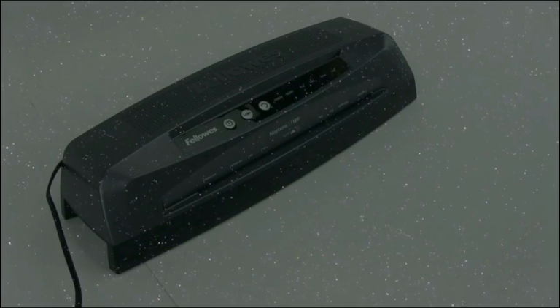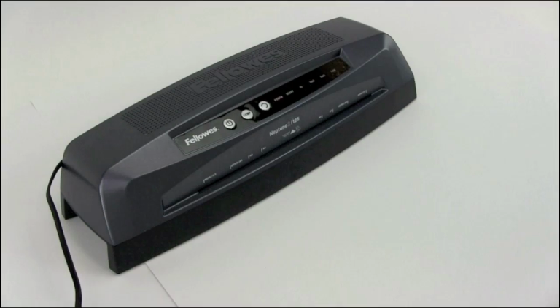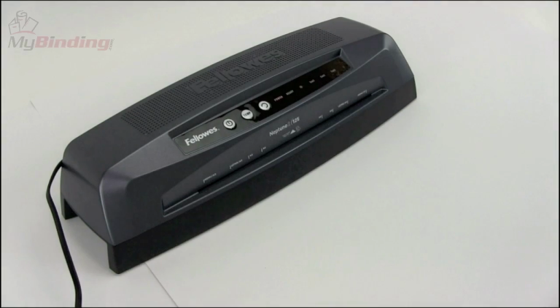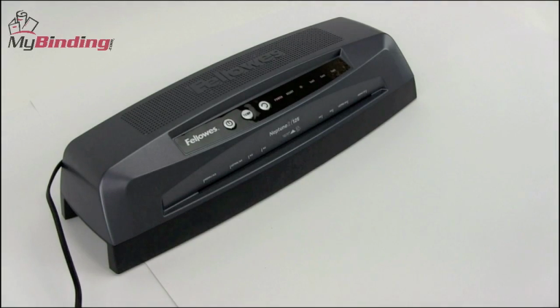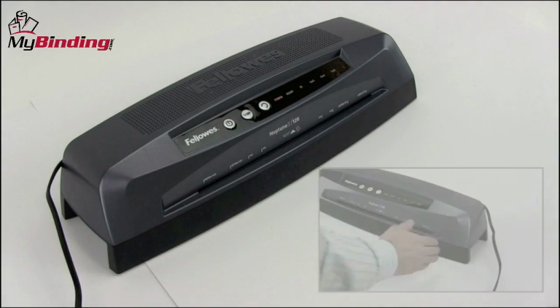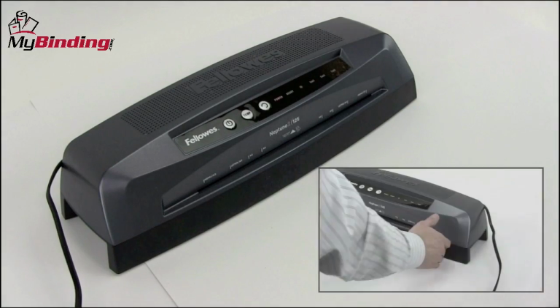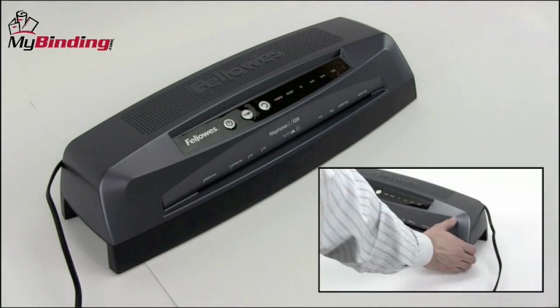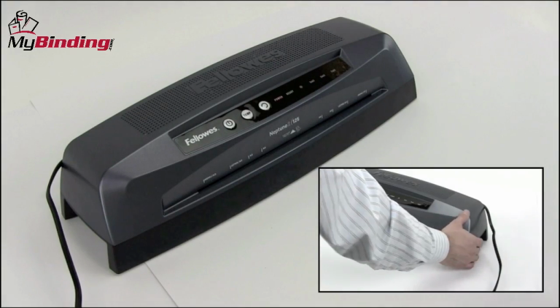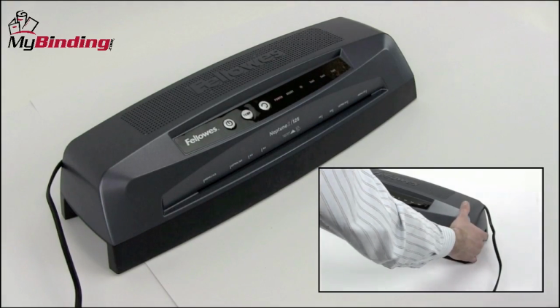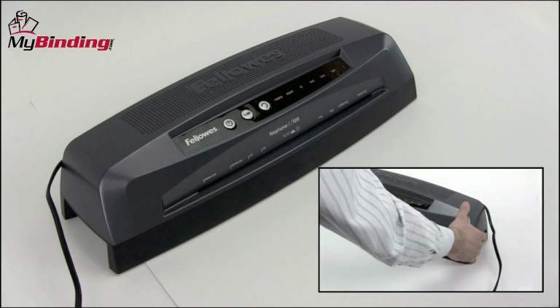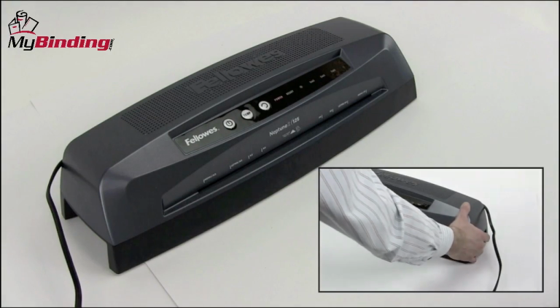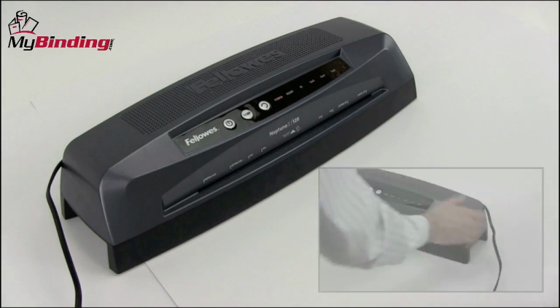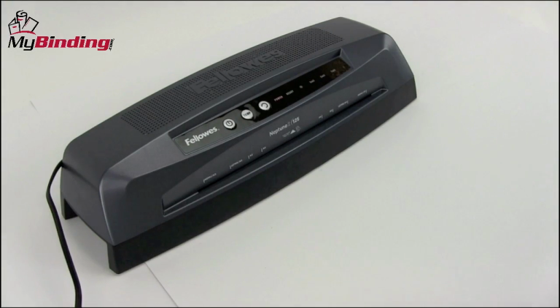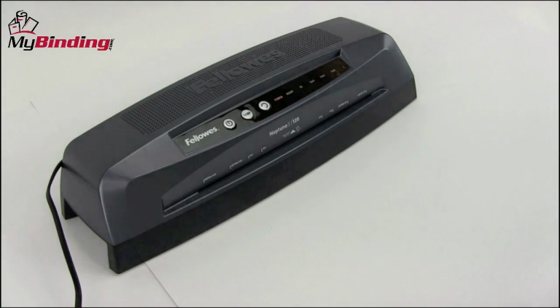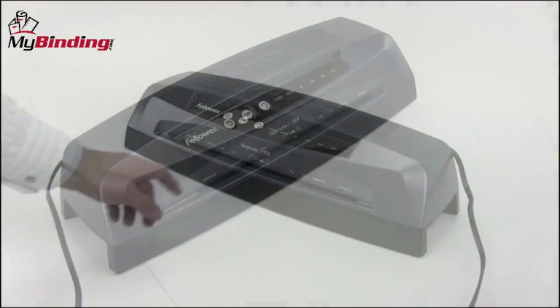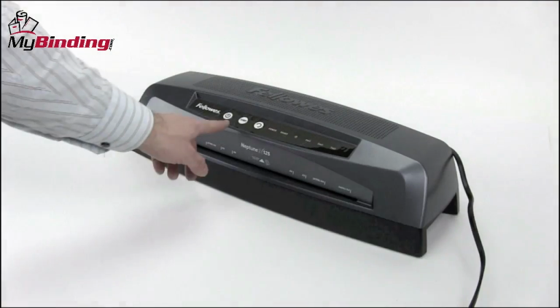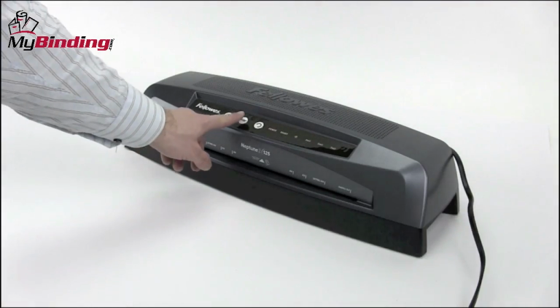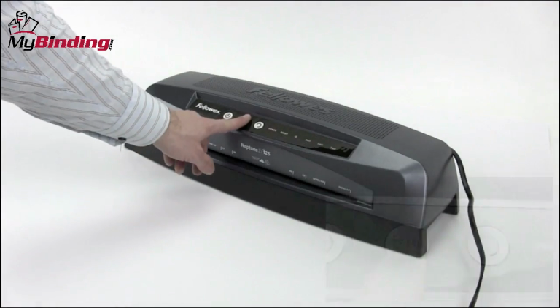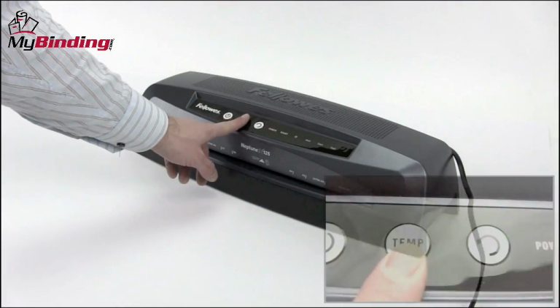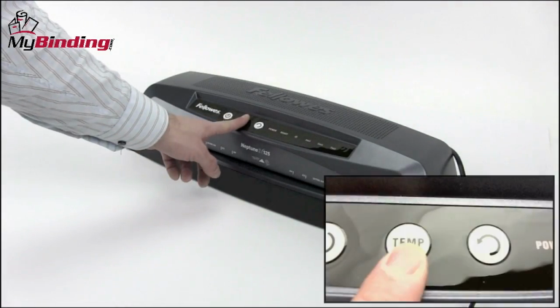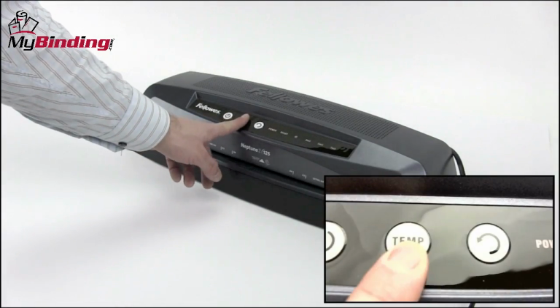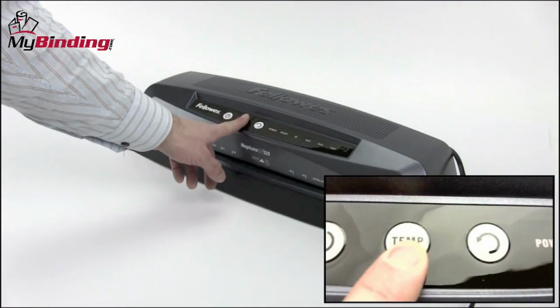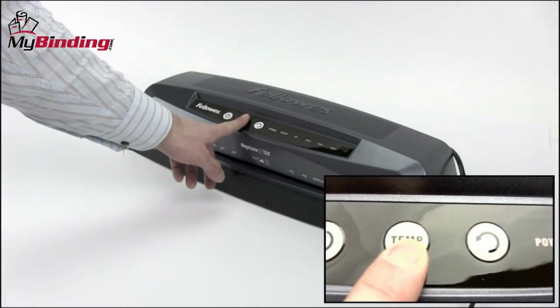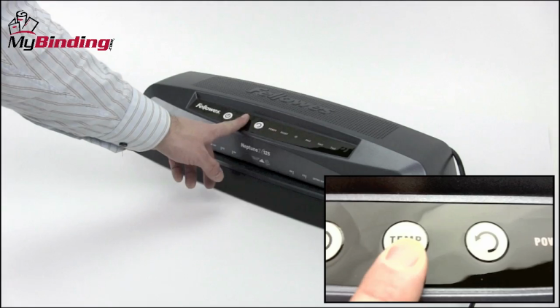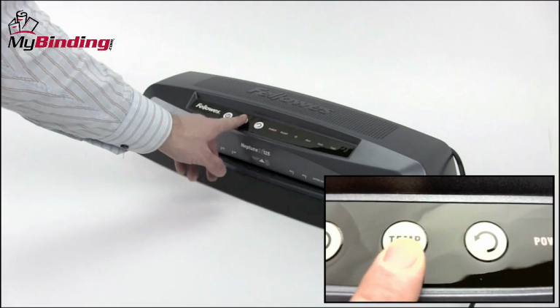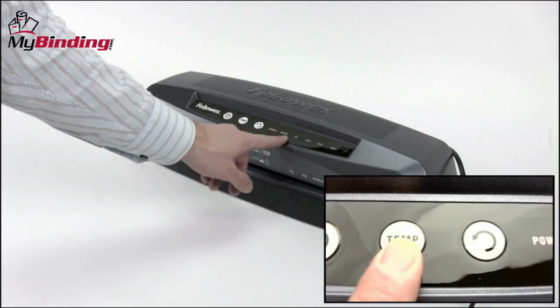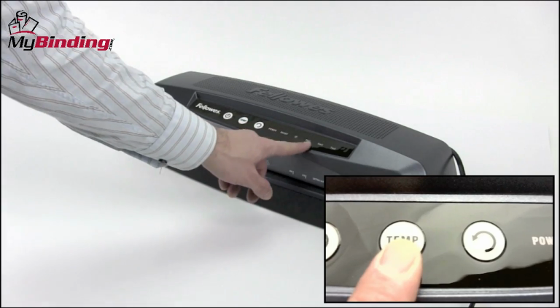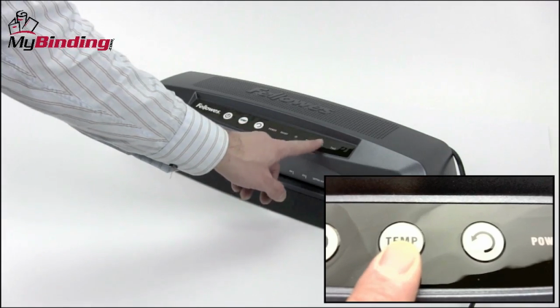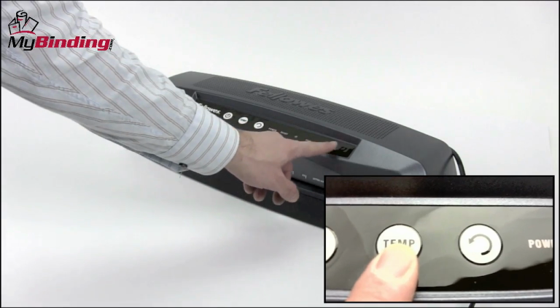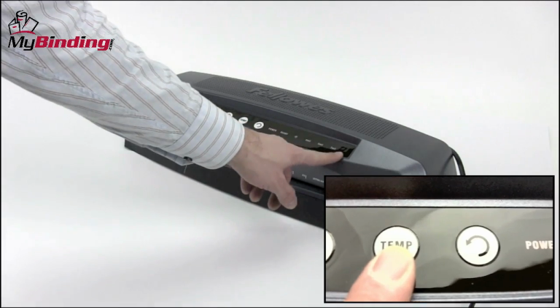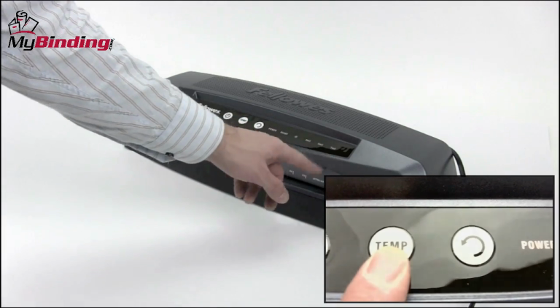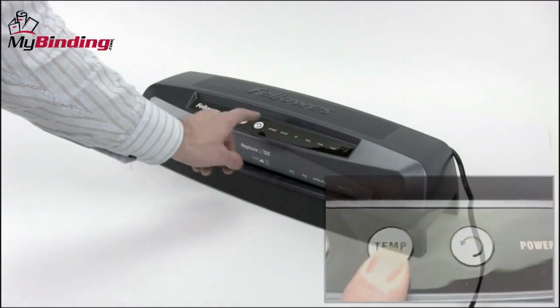Turn the machine on with a button on the right hand side. Make your selection in terms of temperature and size and thickness of pouch and you're ready to go.